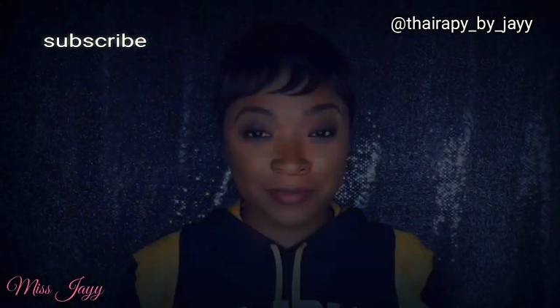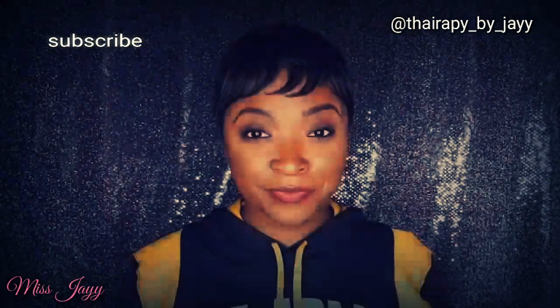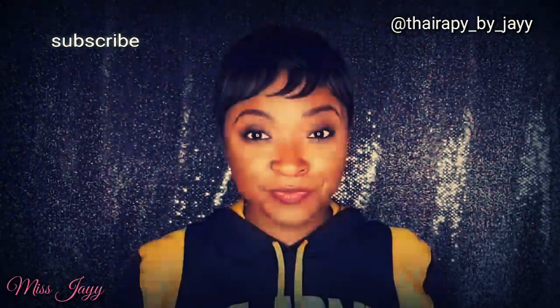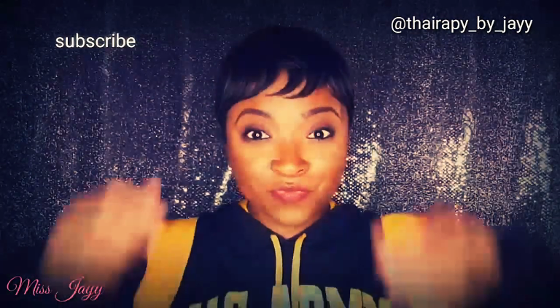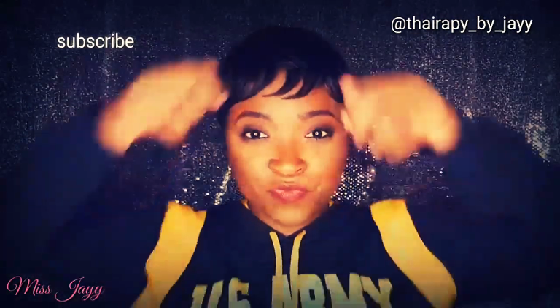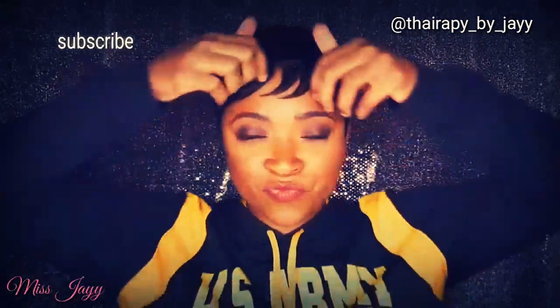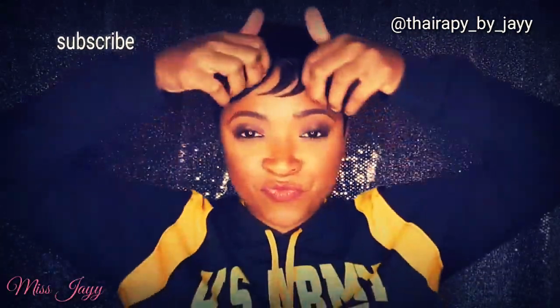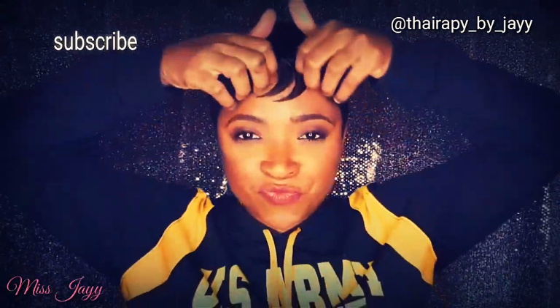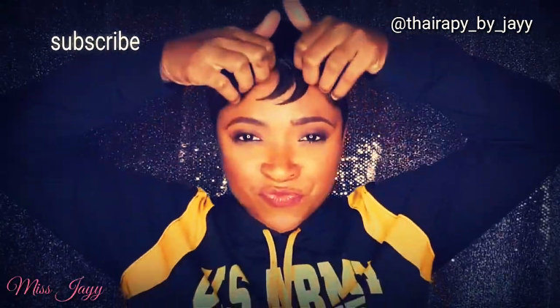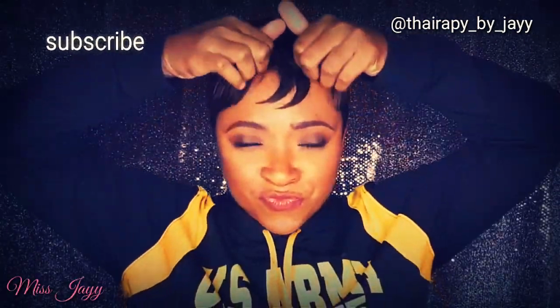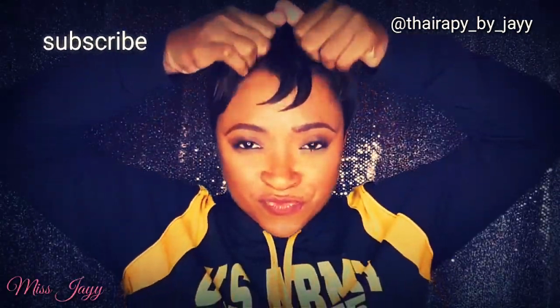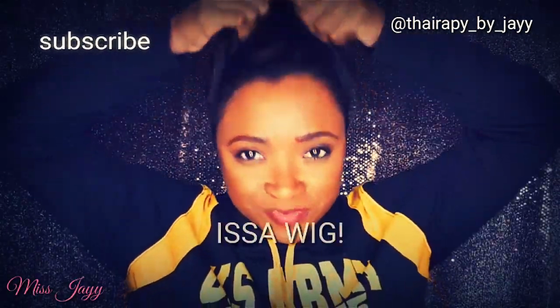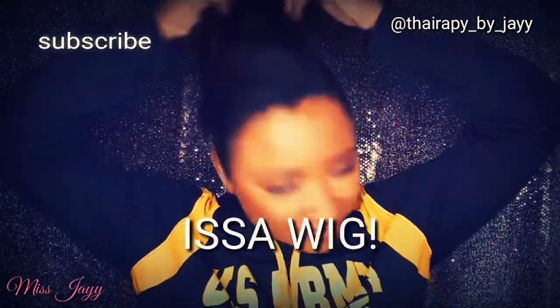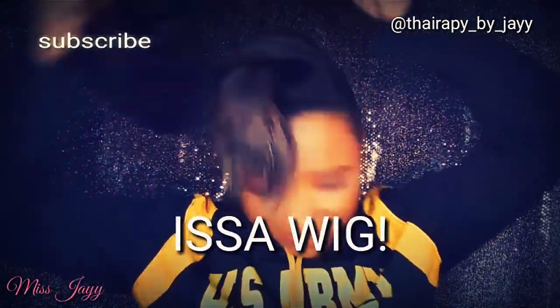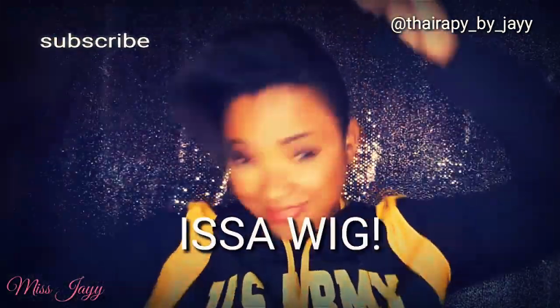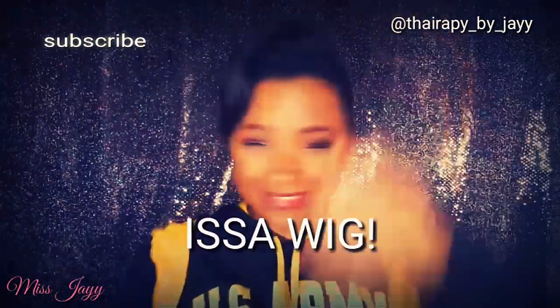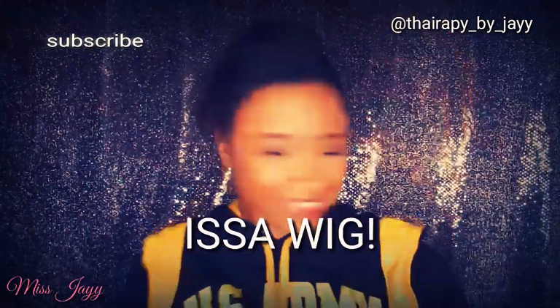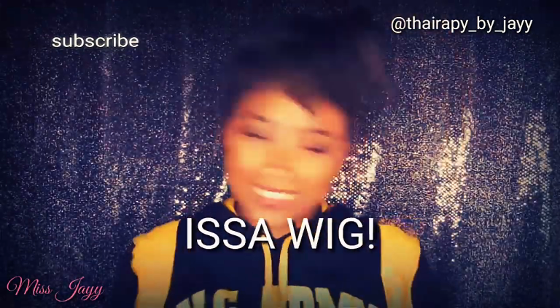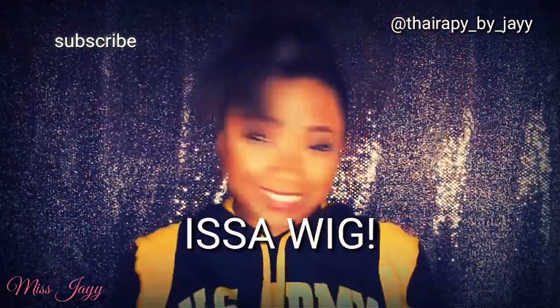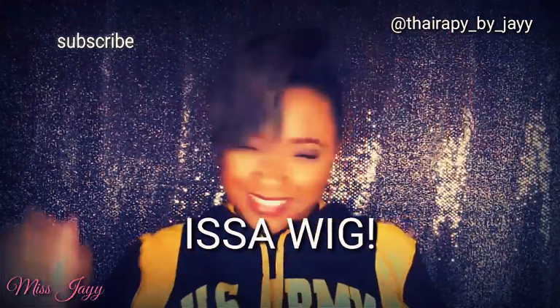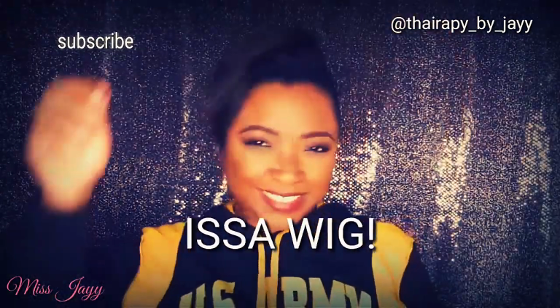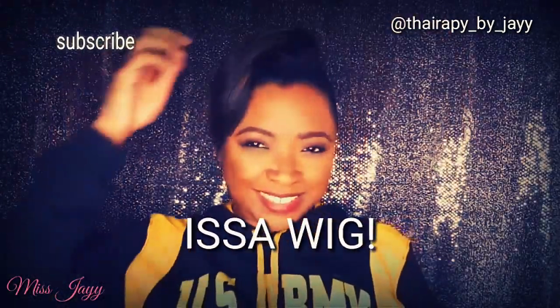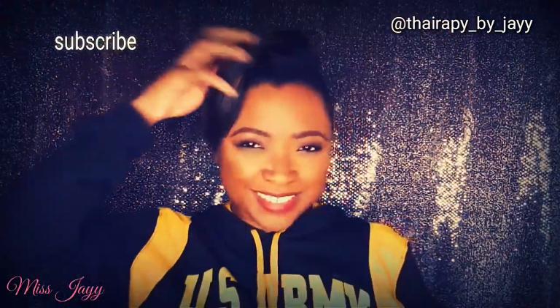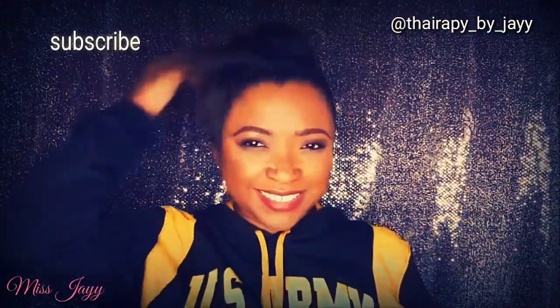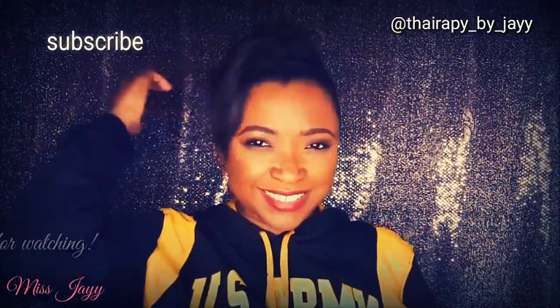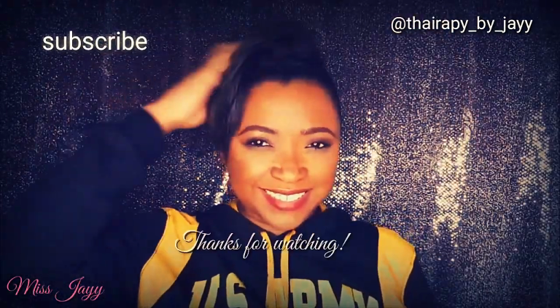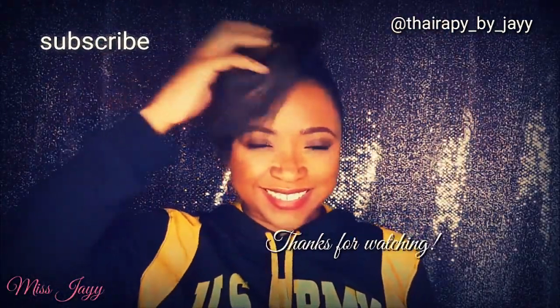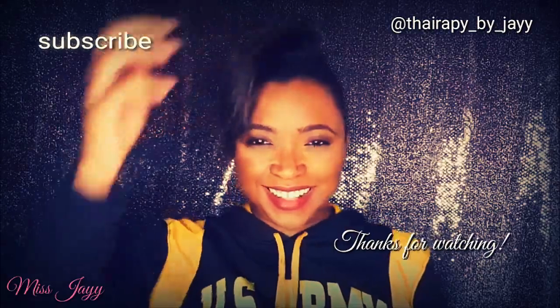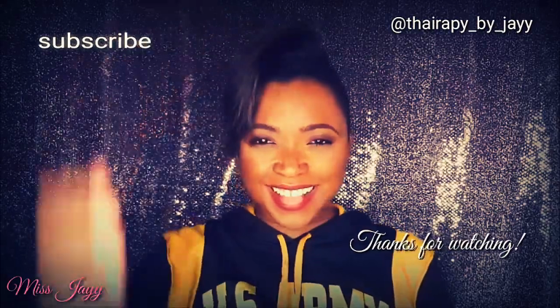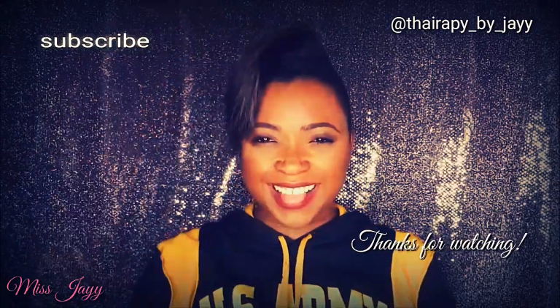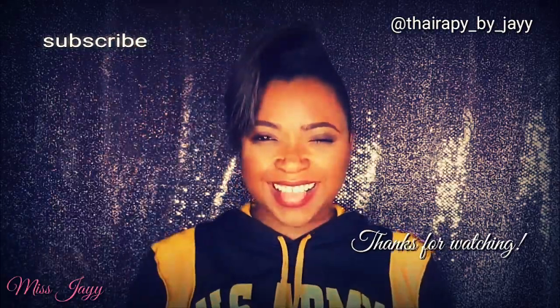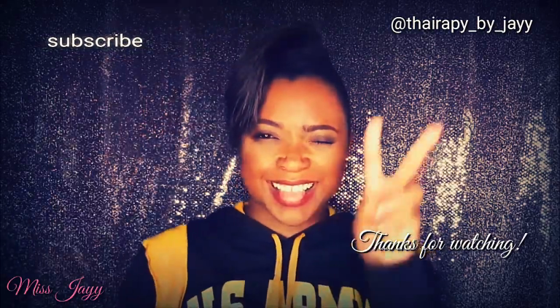Thank you guys so much for watching. Don't forget to like, comment, subscribe, and follow me. Peace!